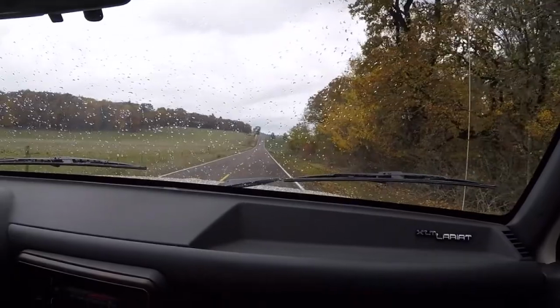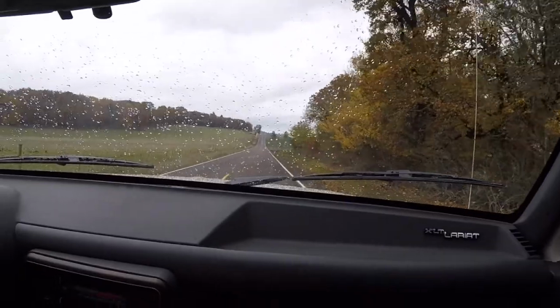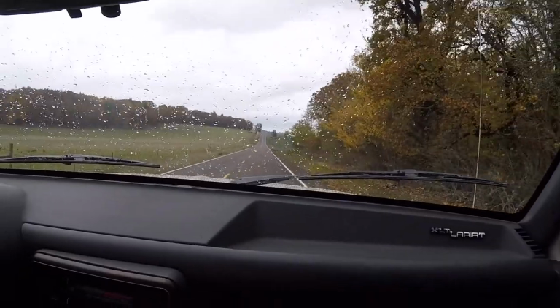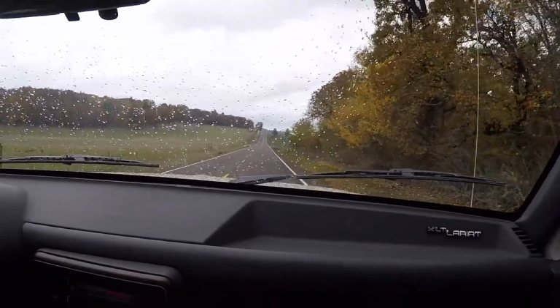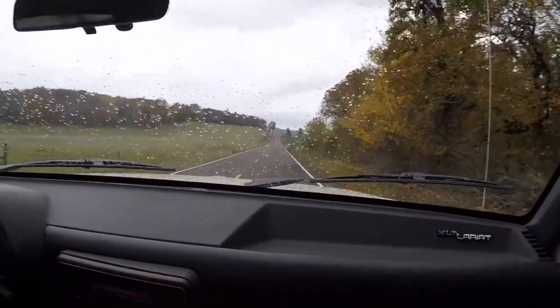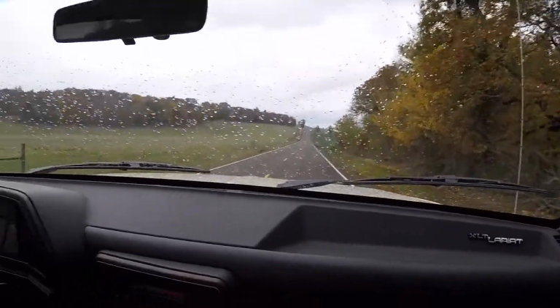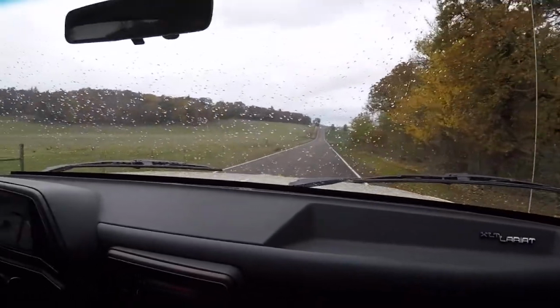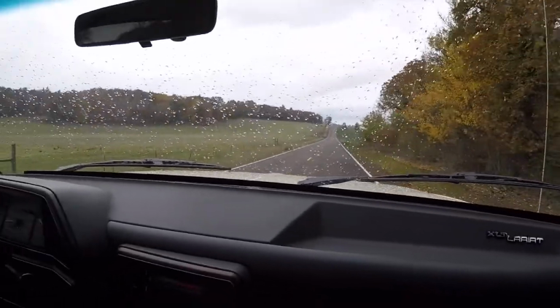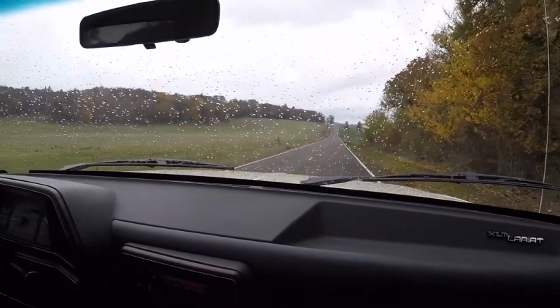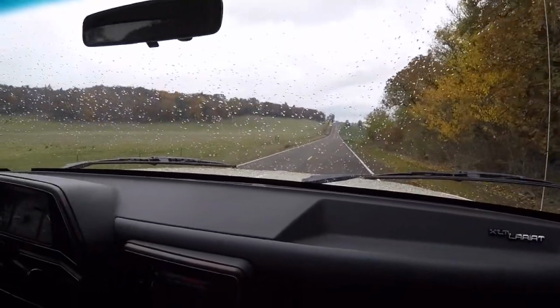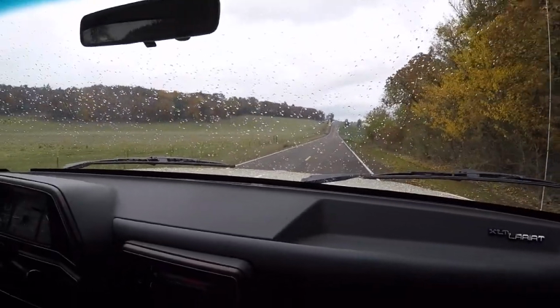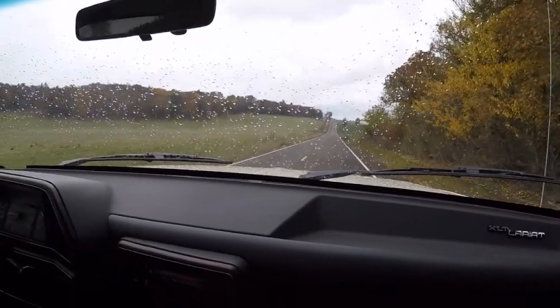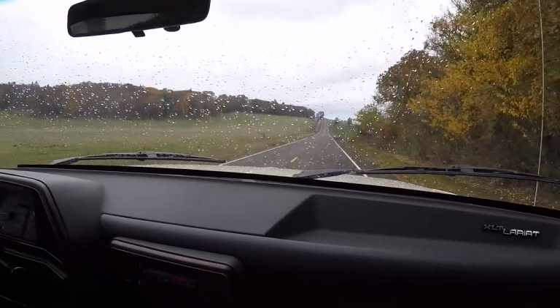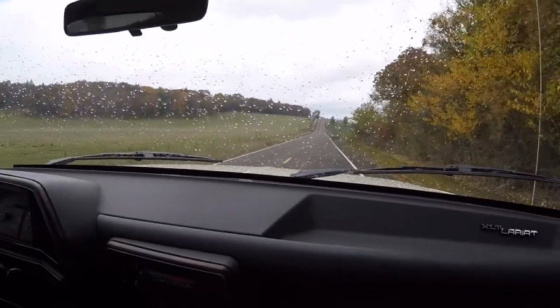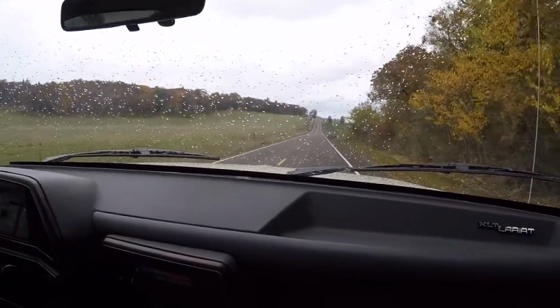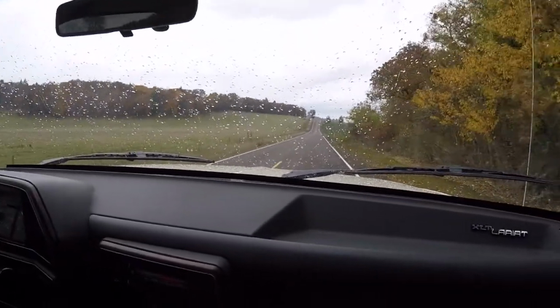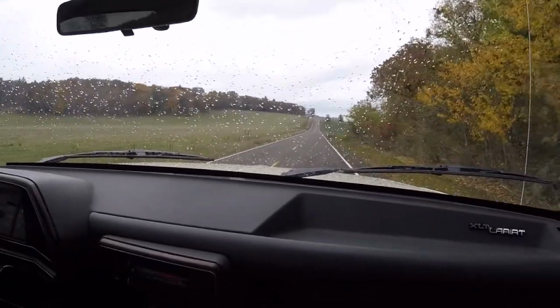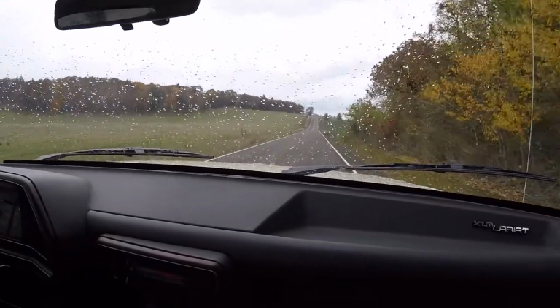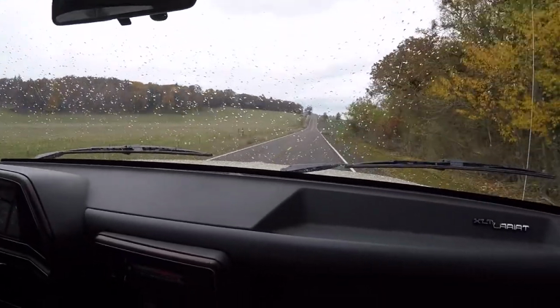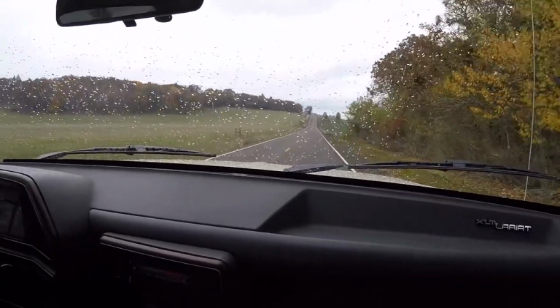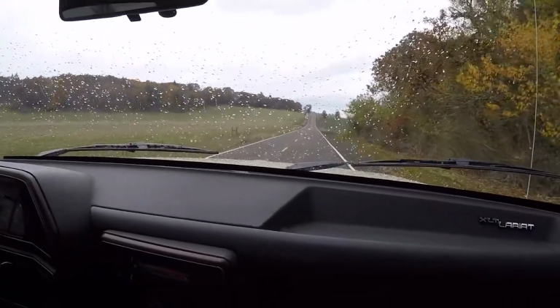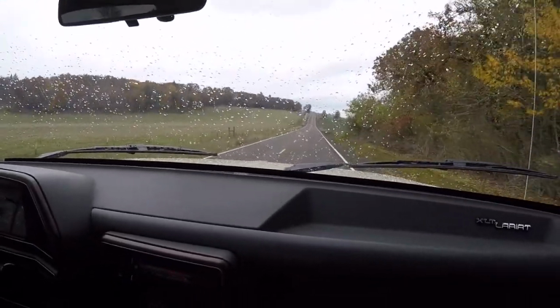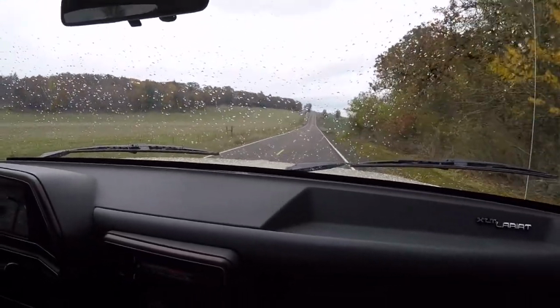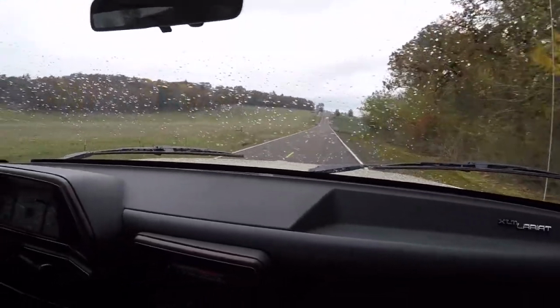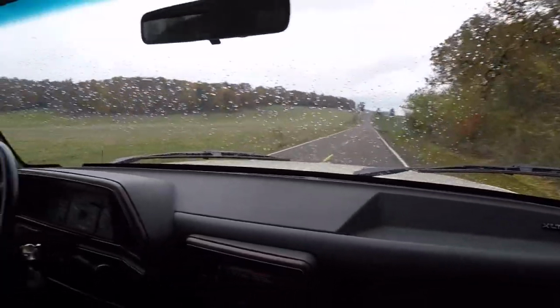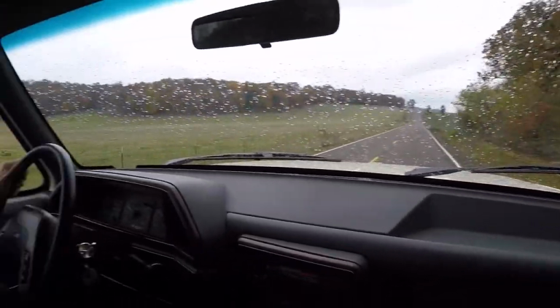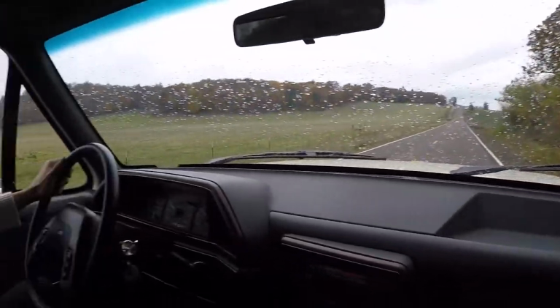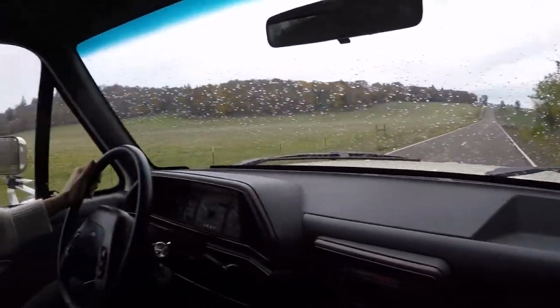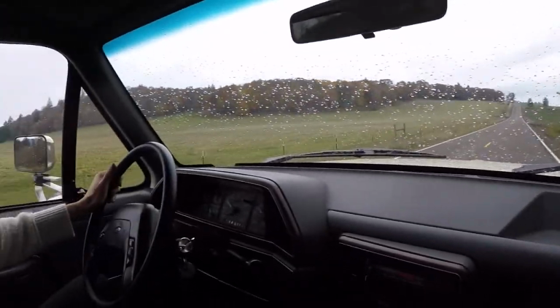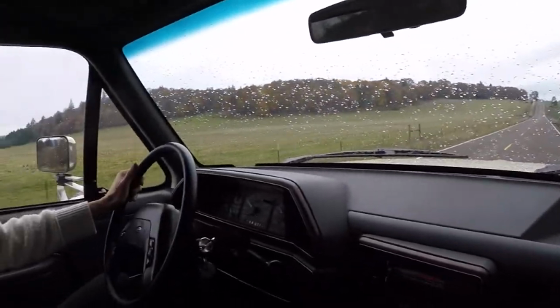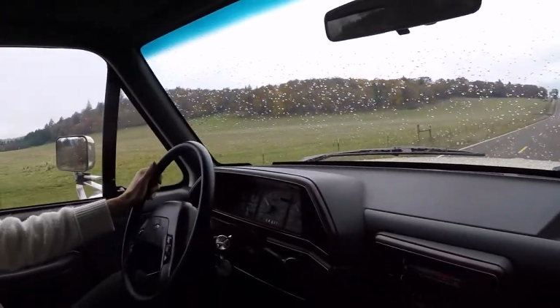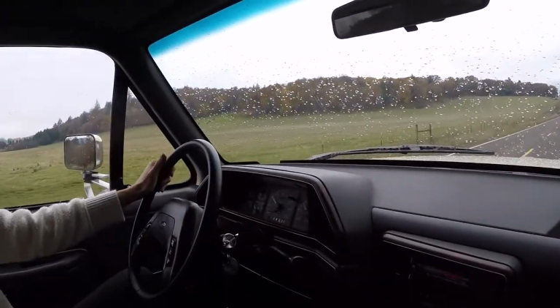No cowboy boots. That's still a no-go. But I'll give you a ride because you're hot.